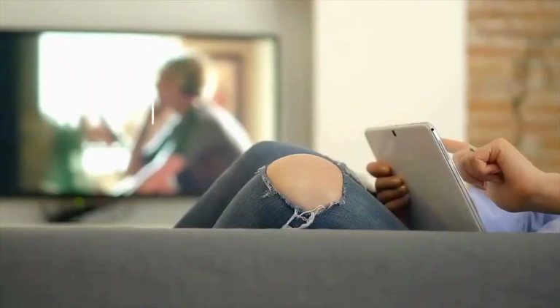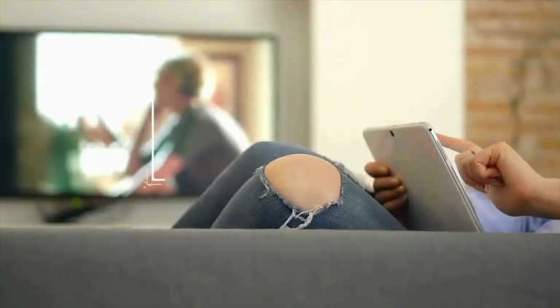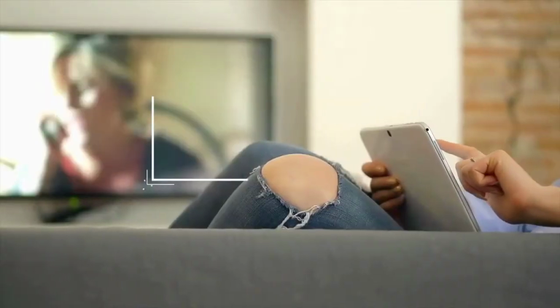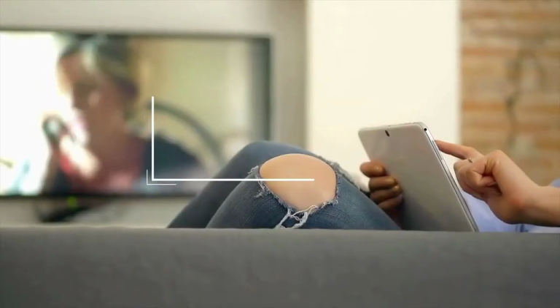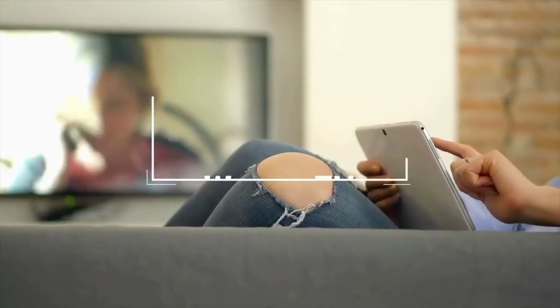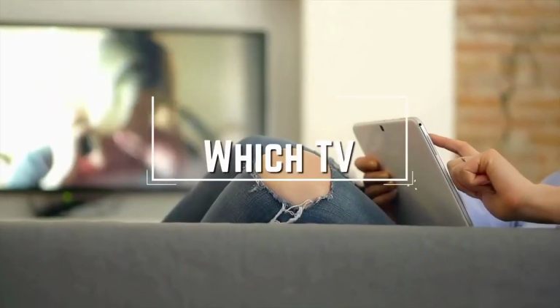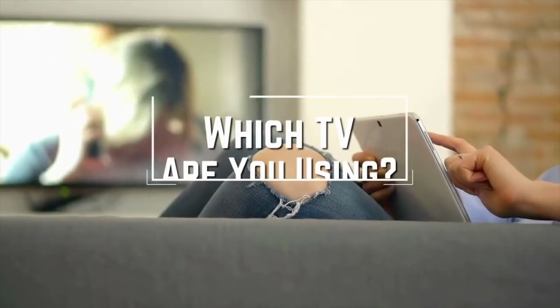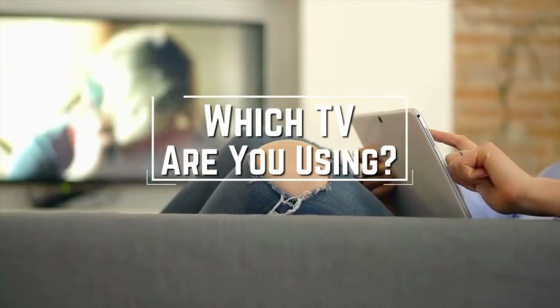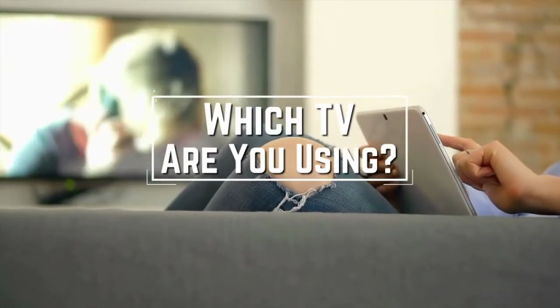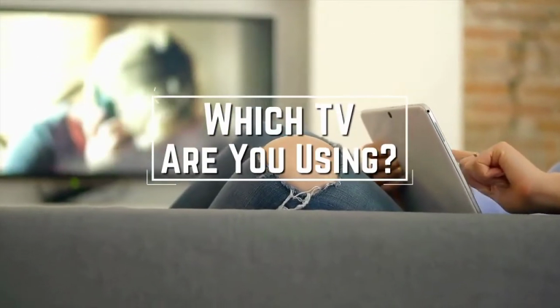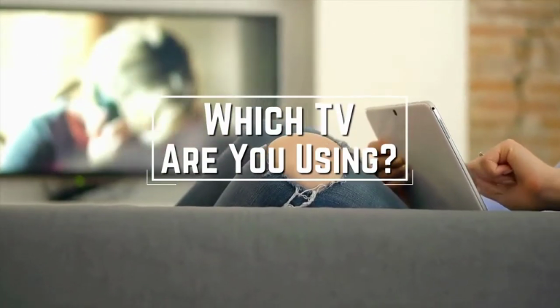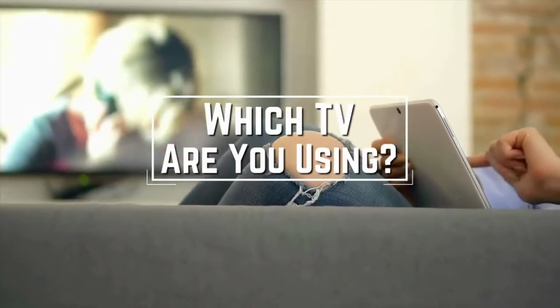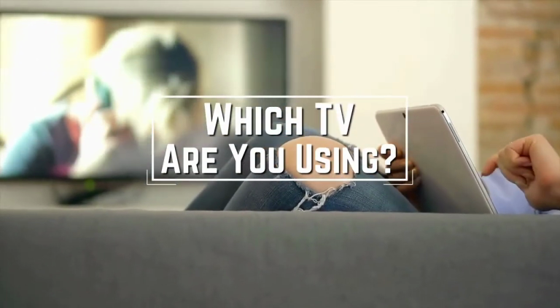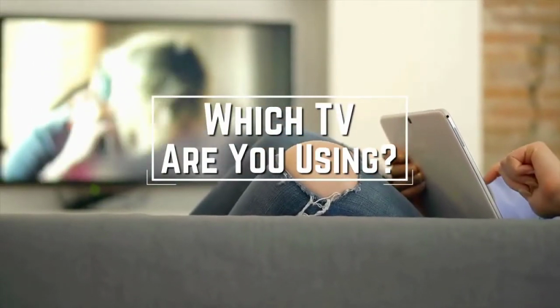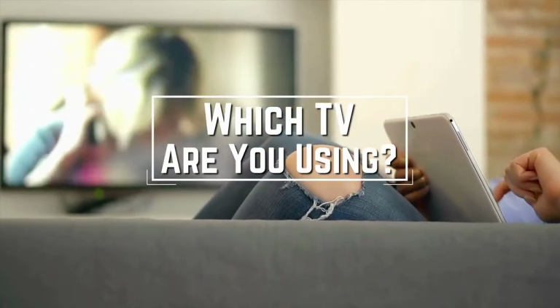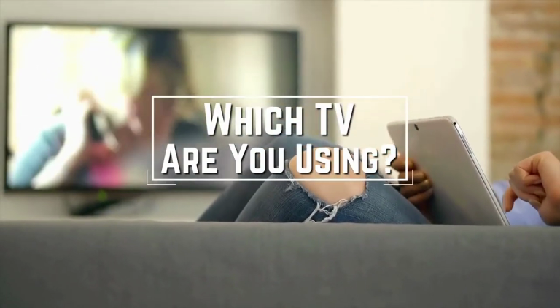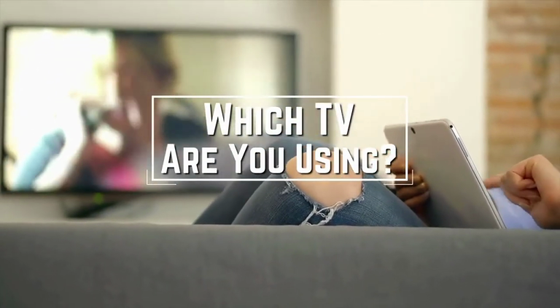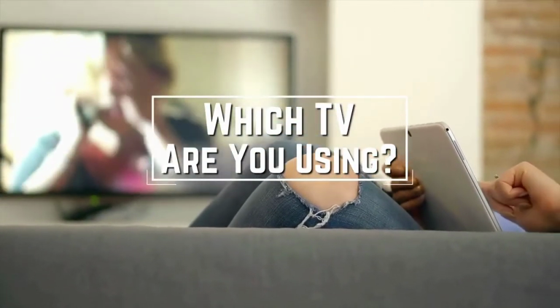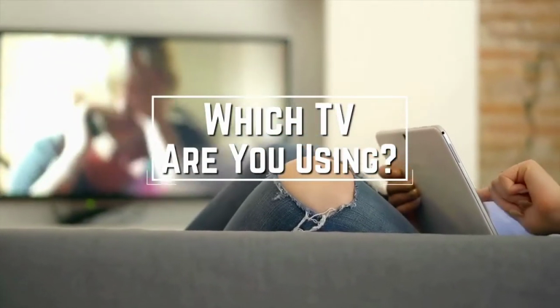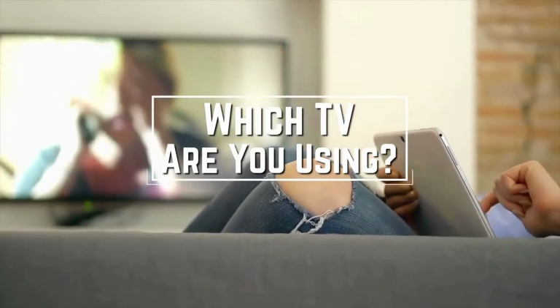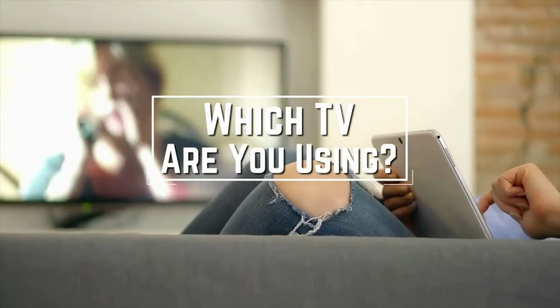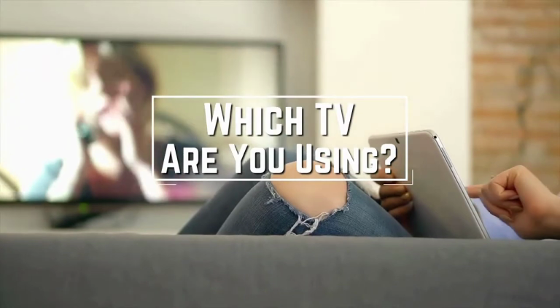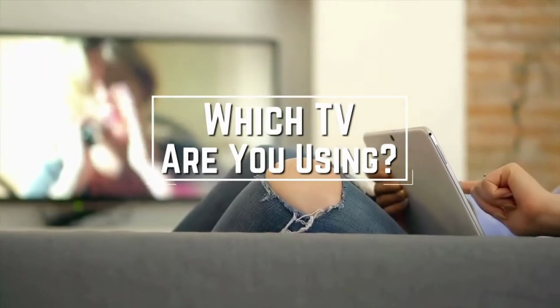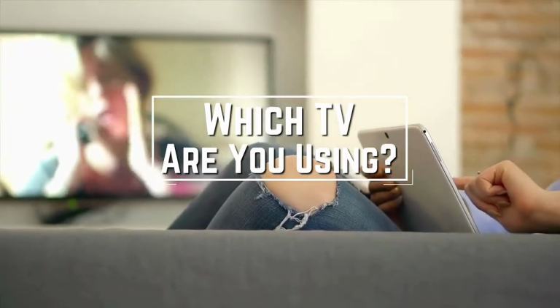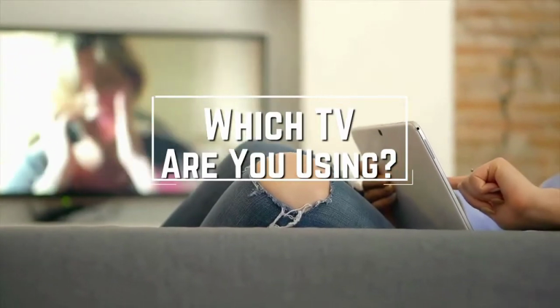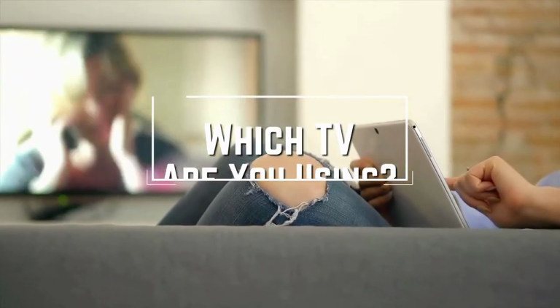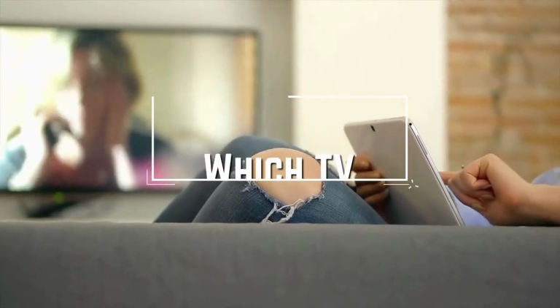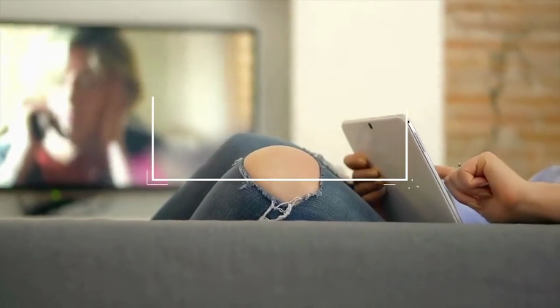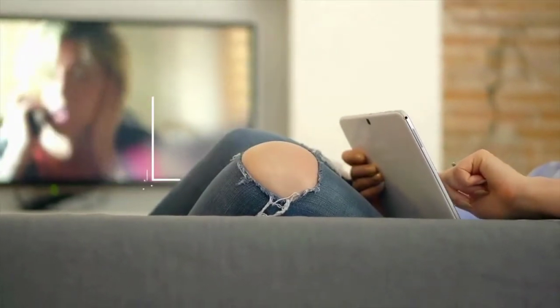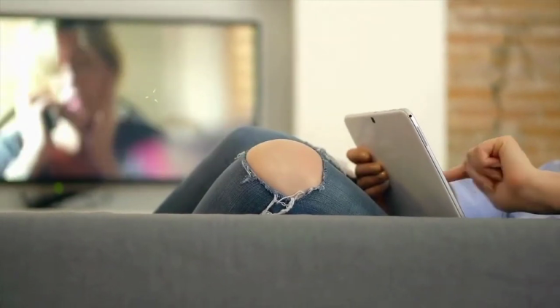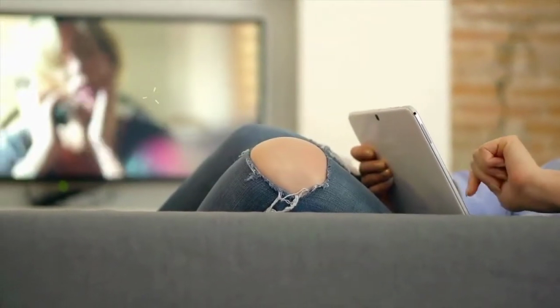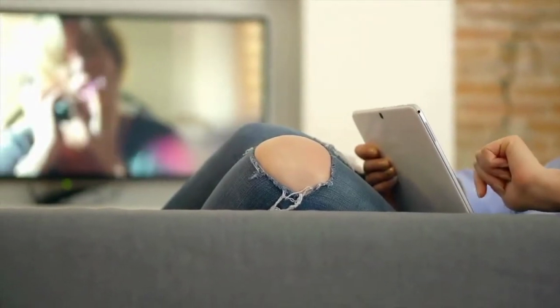Which TV are you using right now and what is your opinion on it? Let me know in the comments.